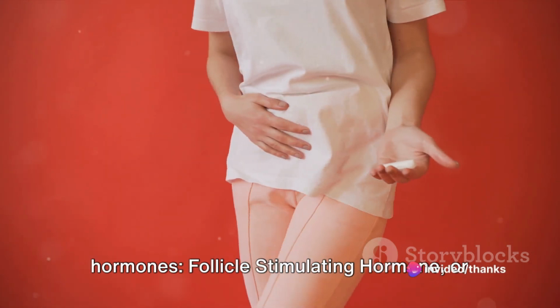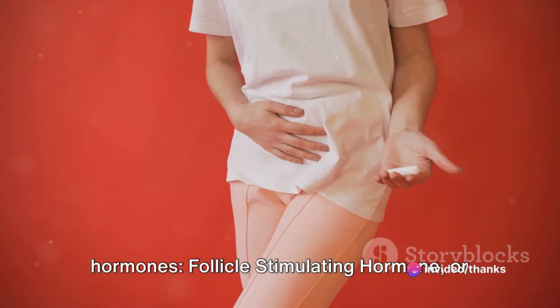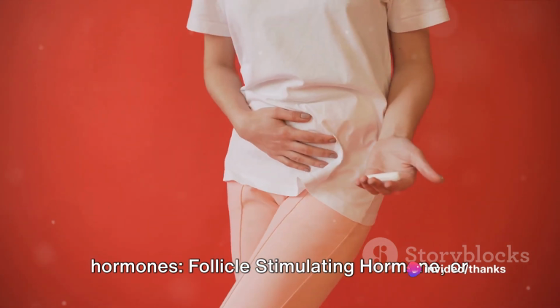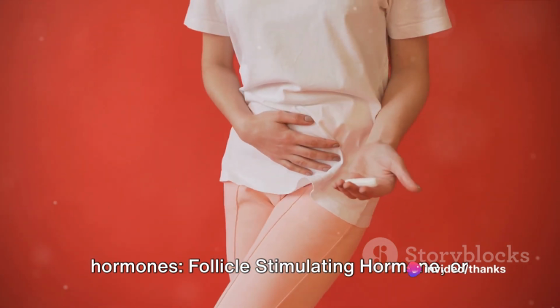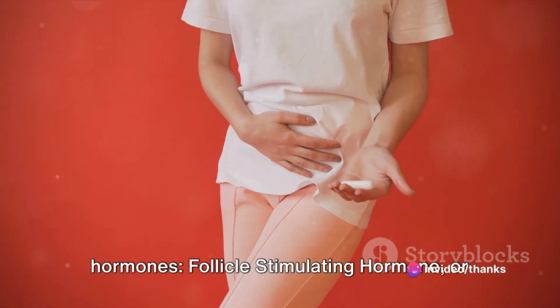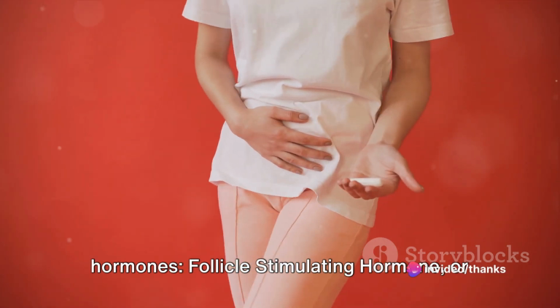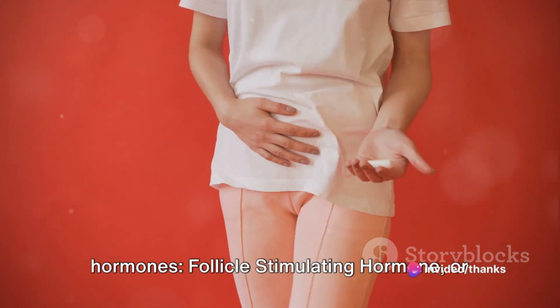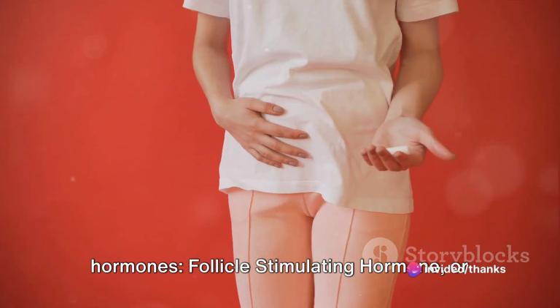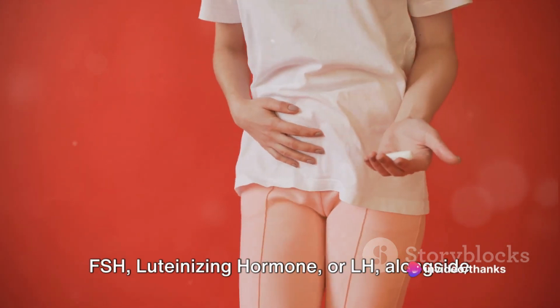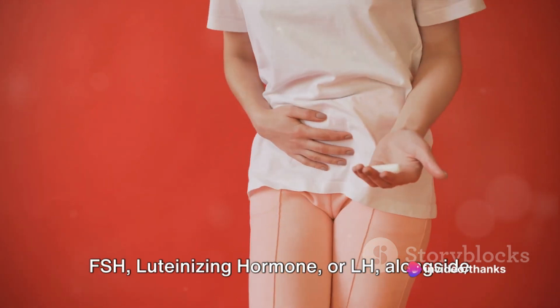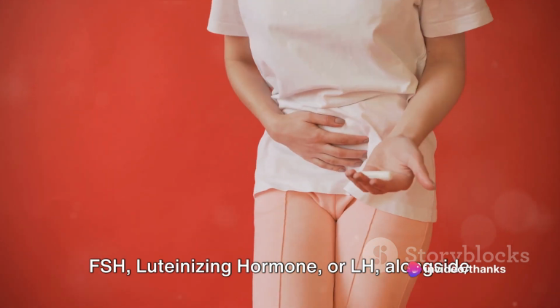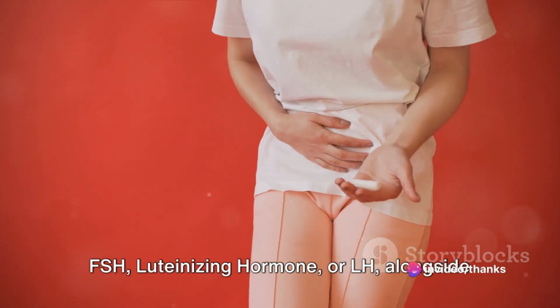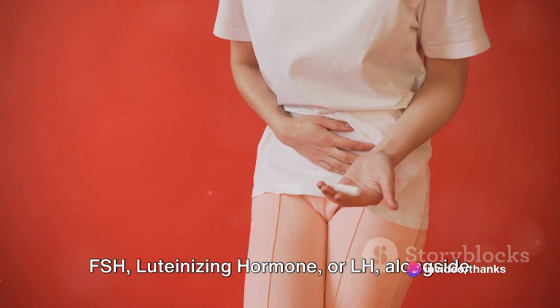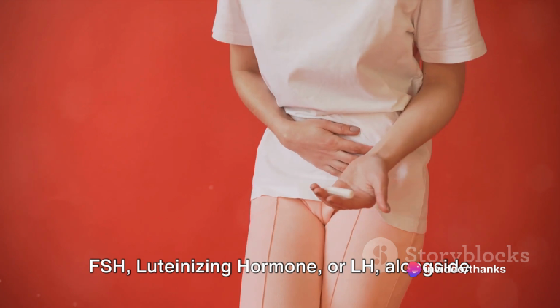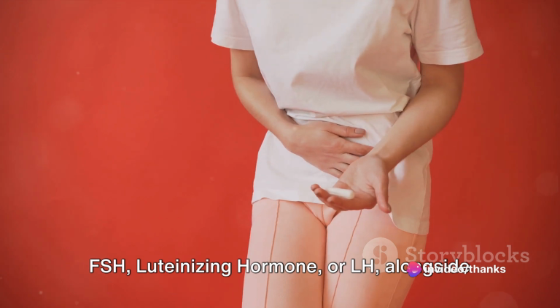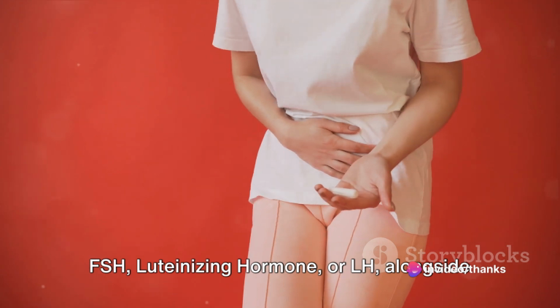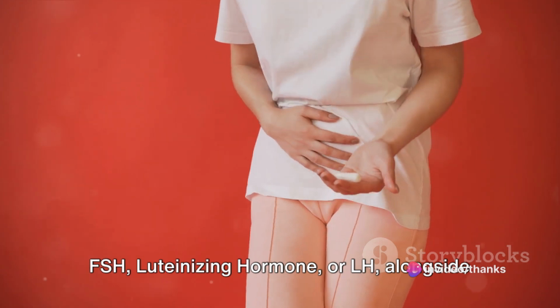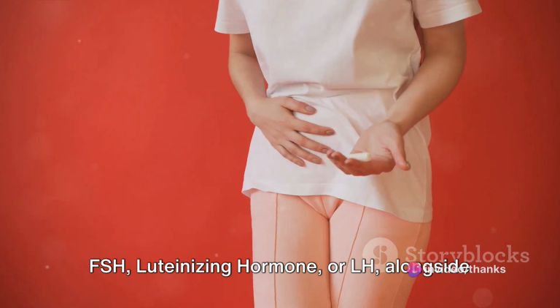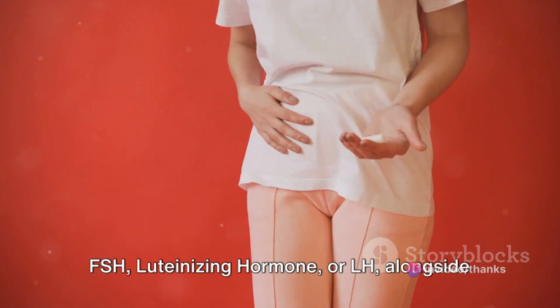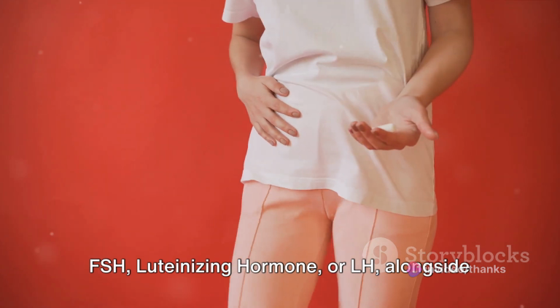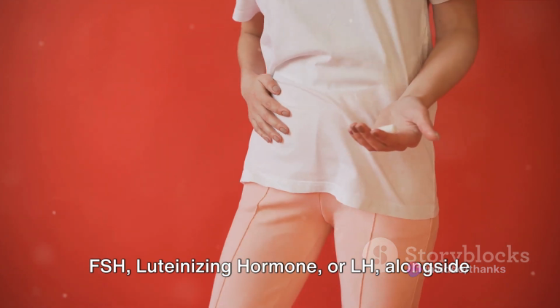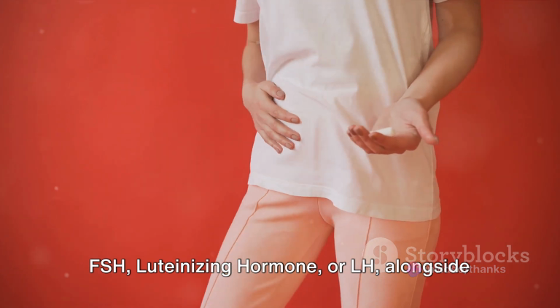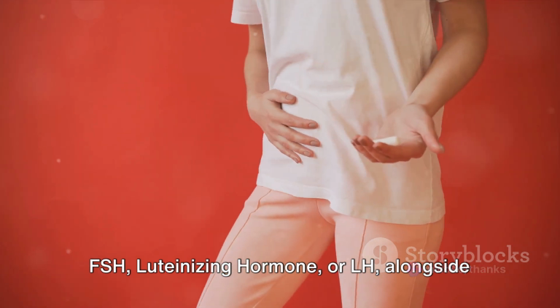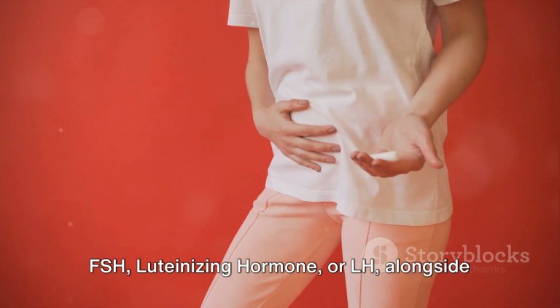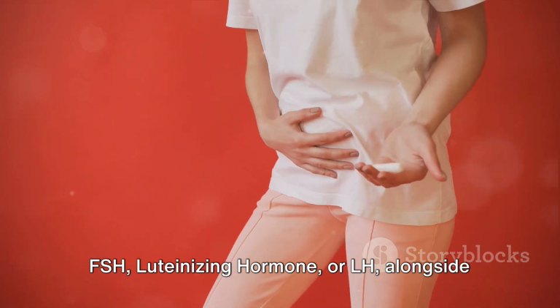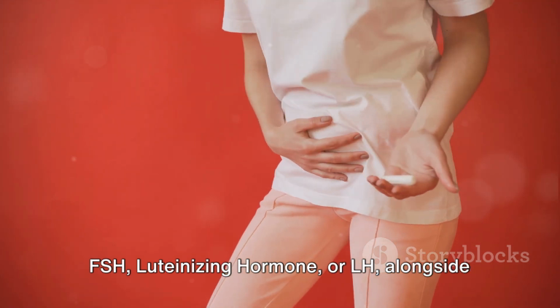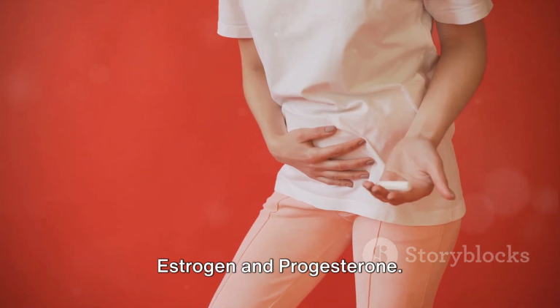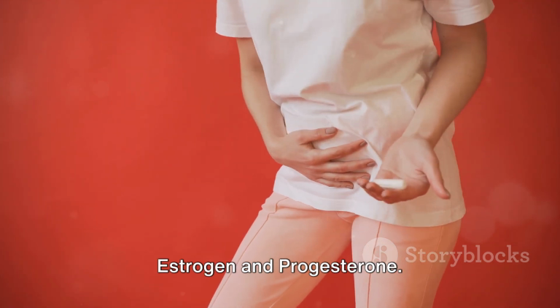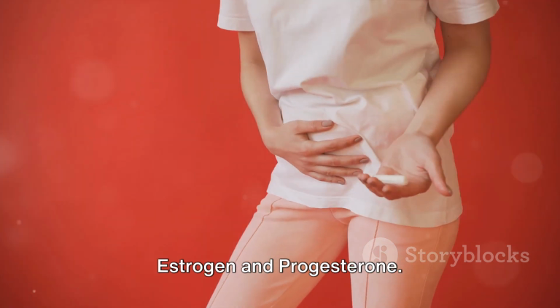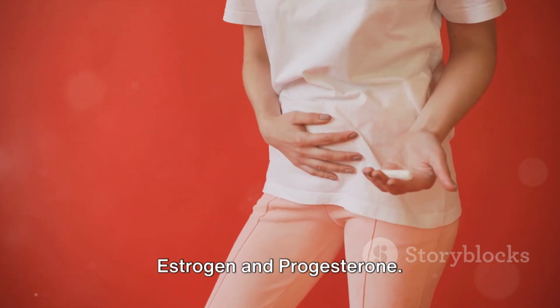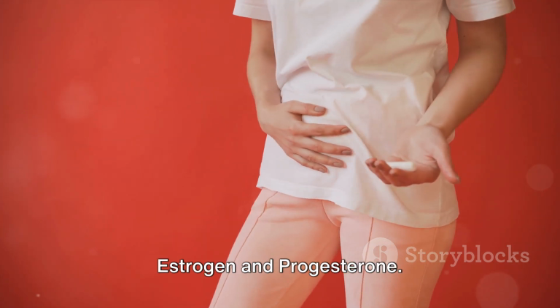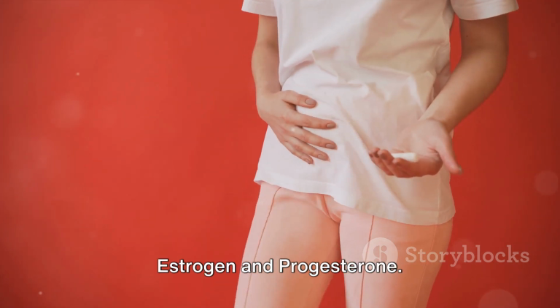Follicle-stimulating hormone, or FSH, luteinizing hormone, or LH, alongside estrogen and progesterone.